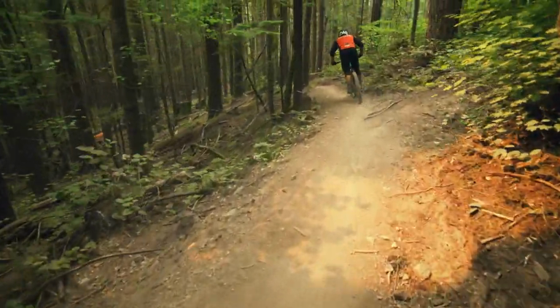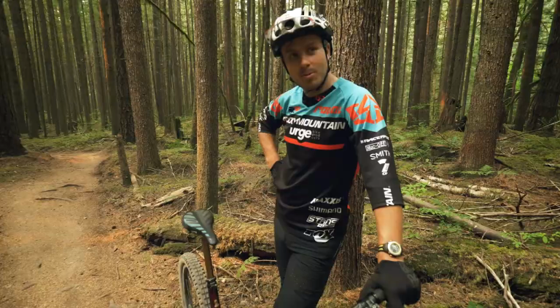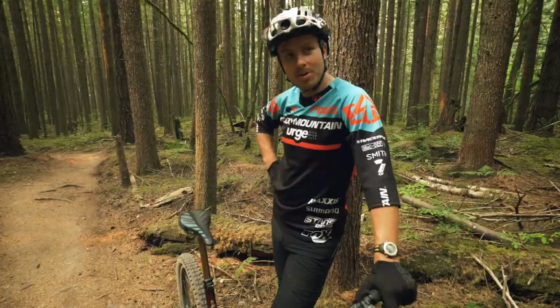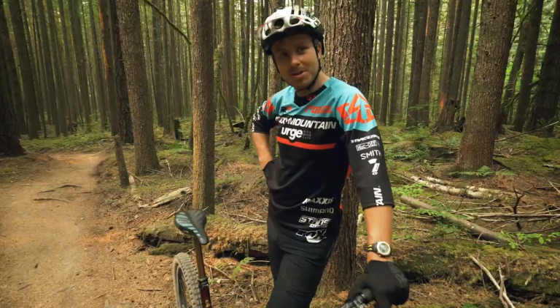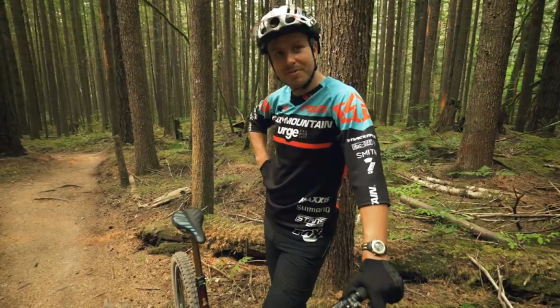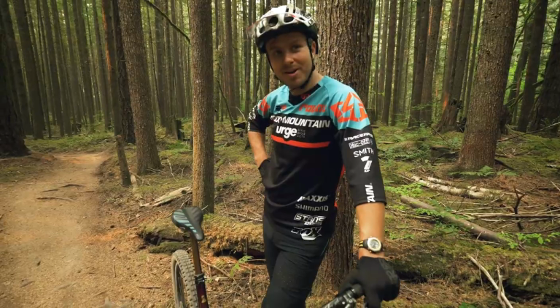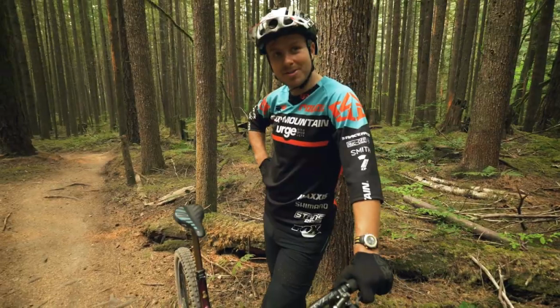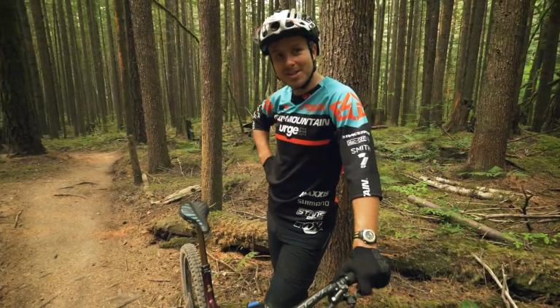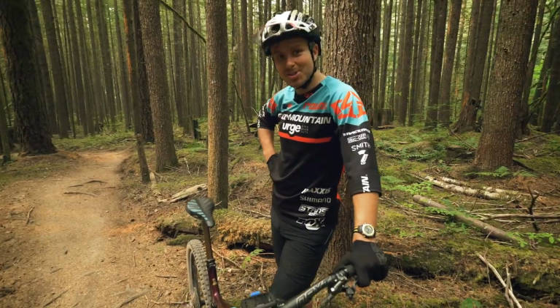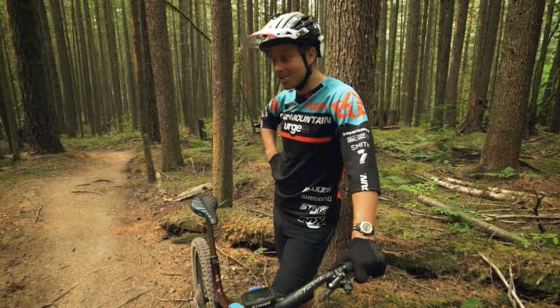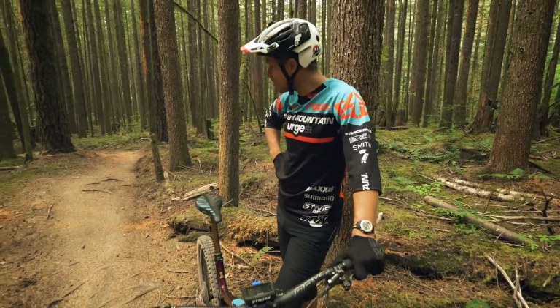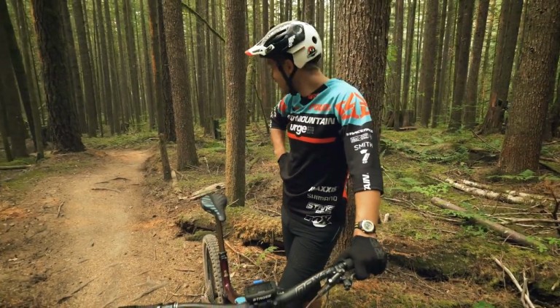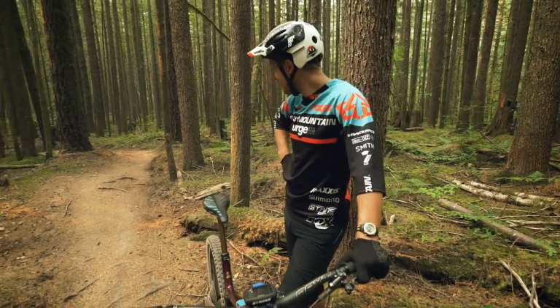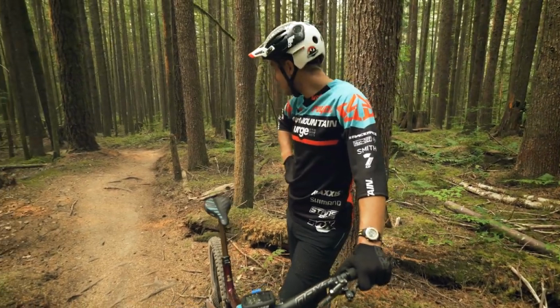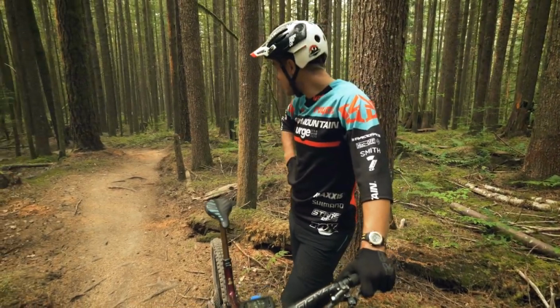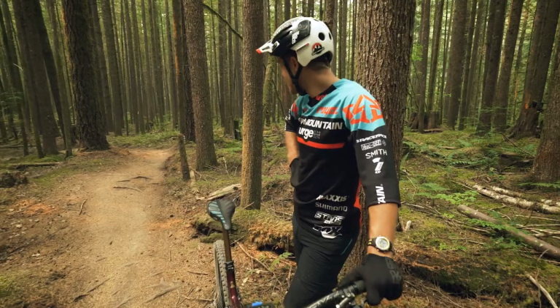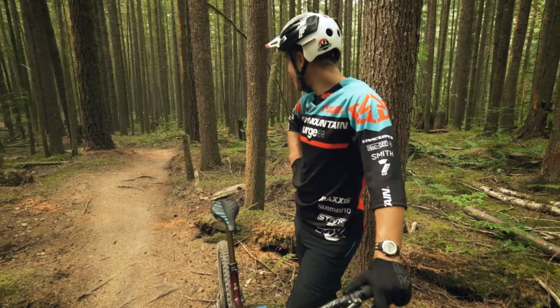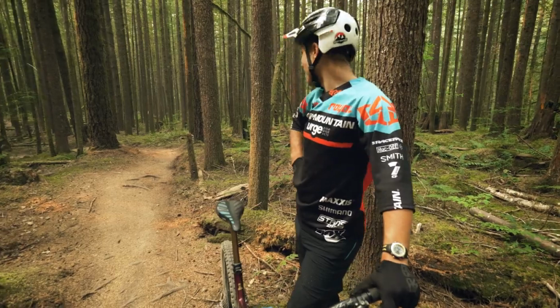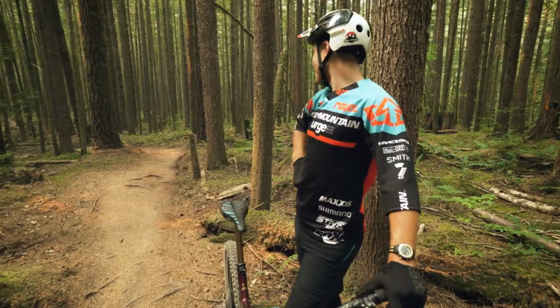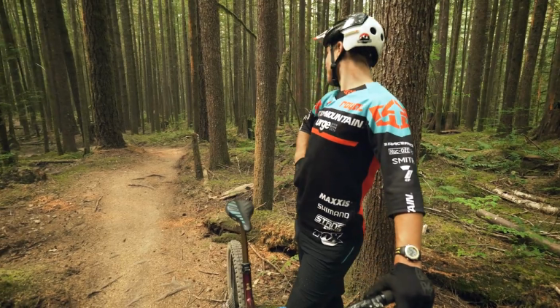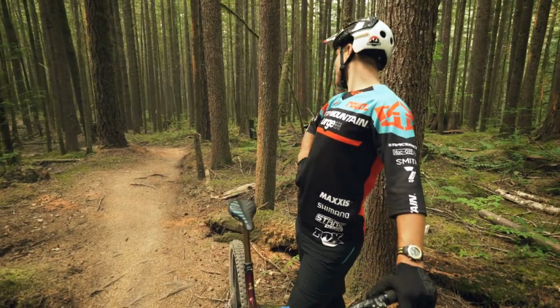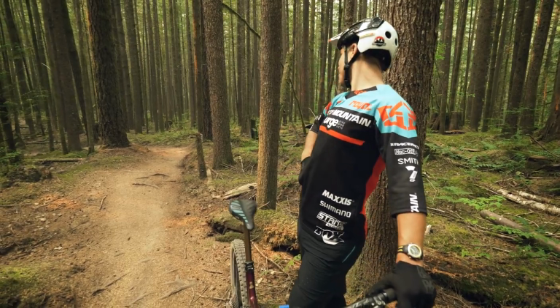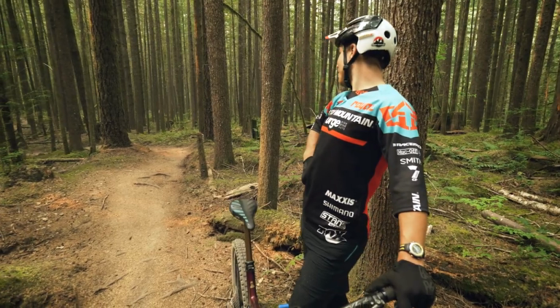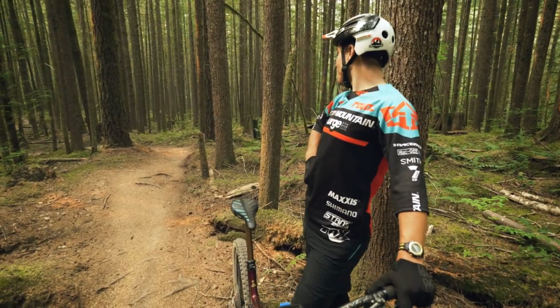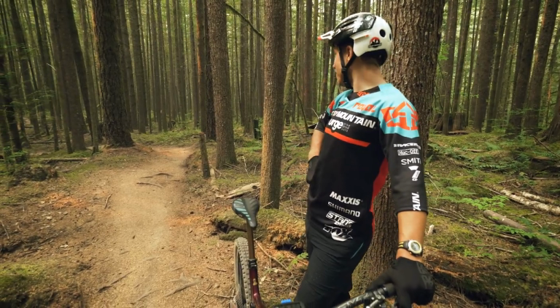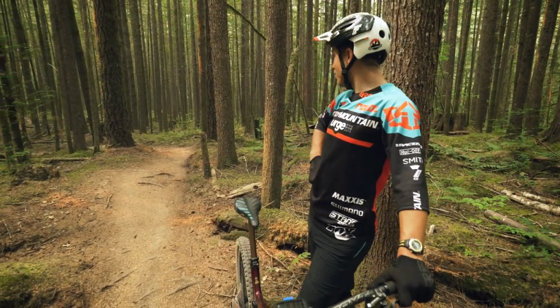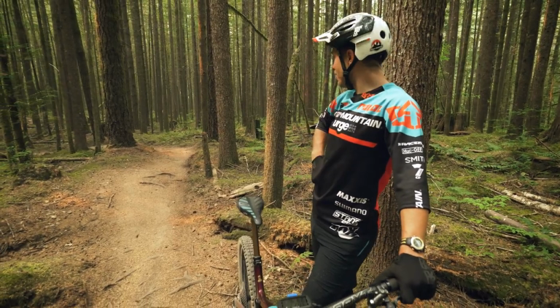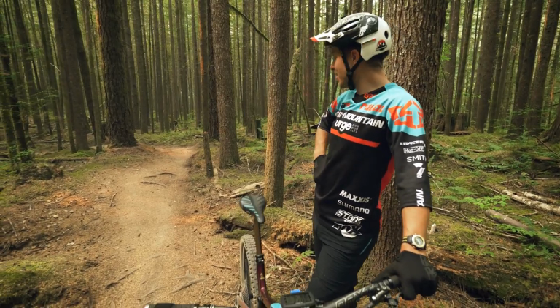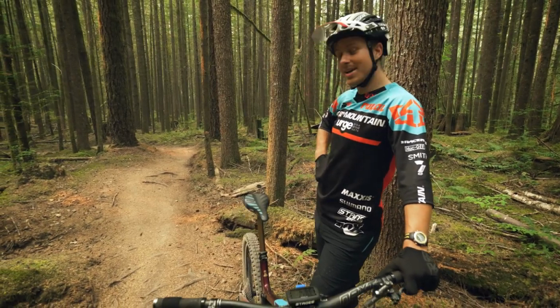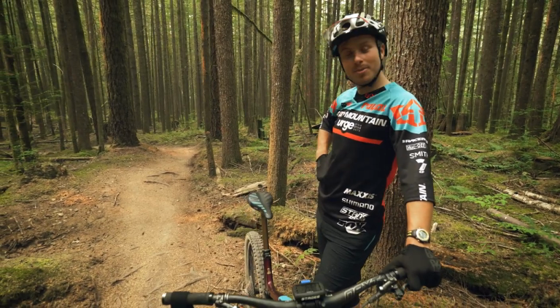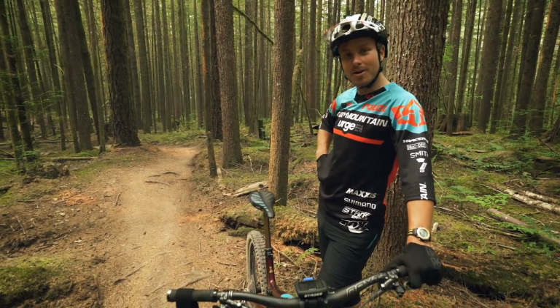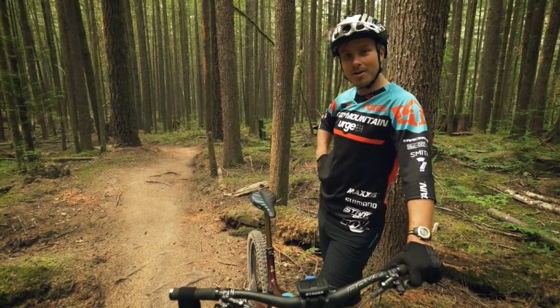We're into the final section of the trail — not much to say other than you've got to pedal pretty damn hard.